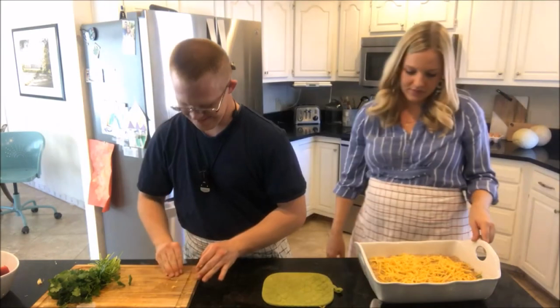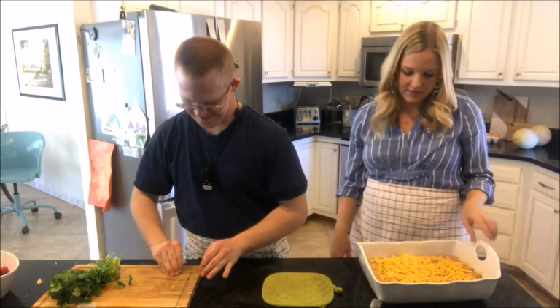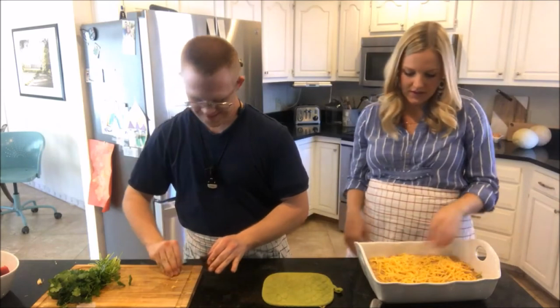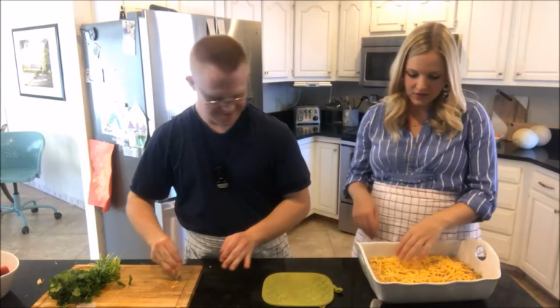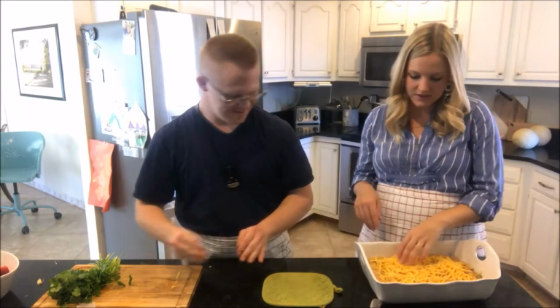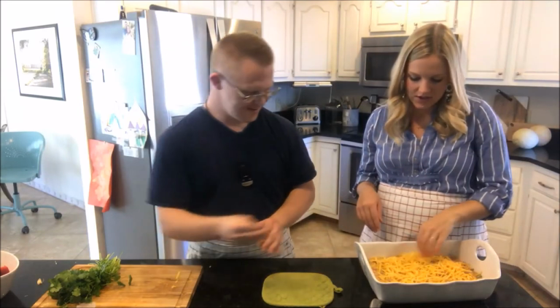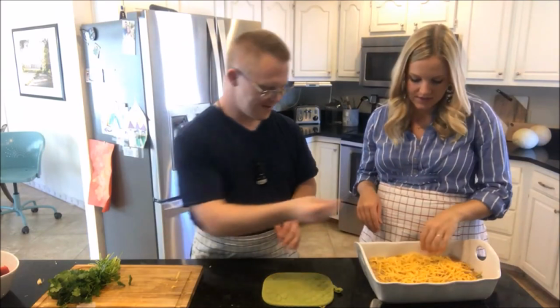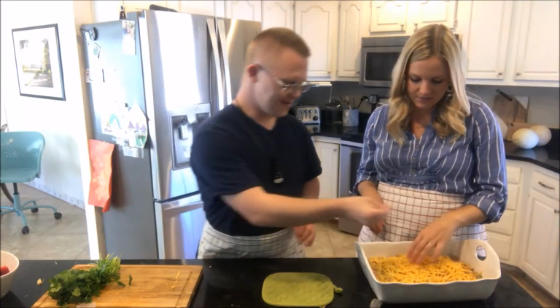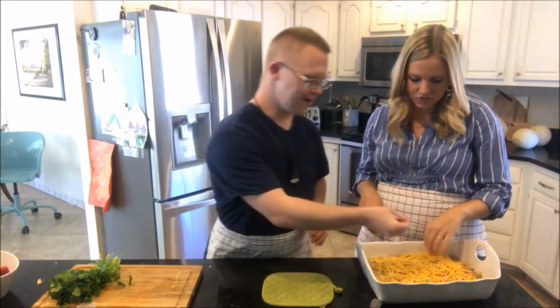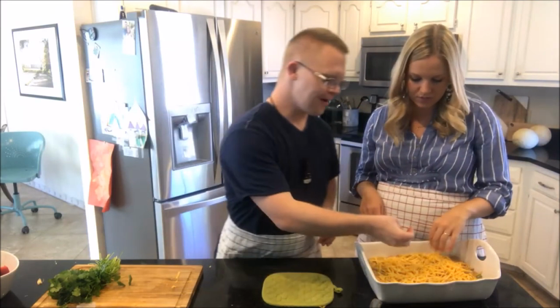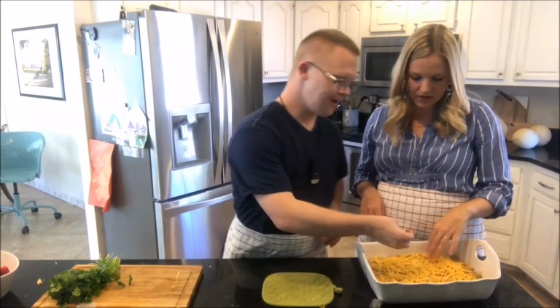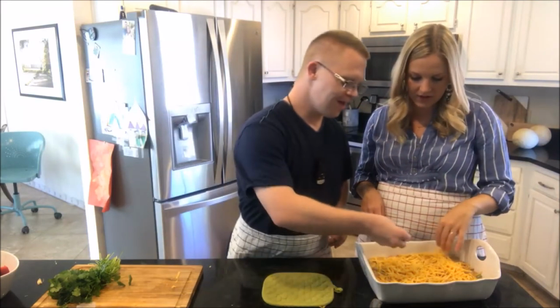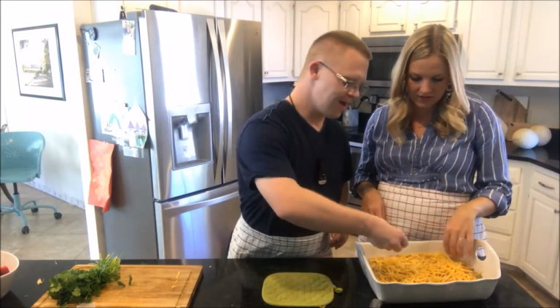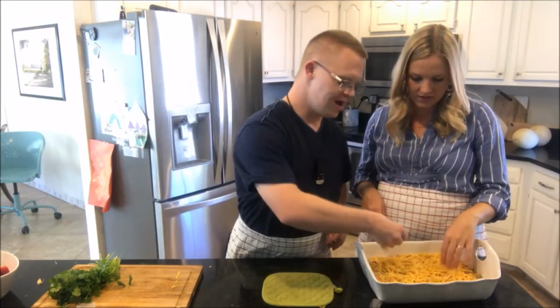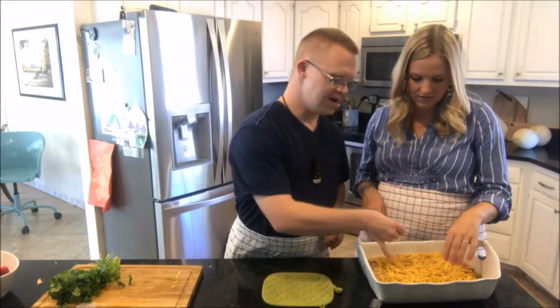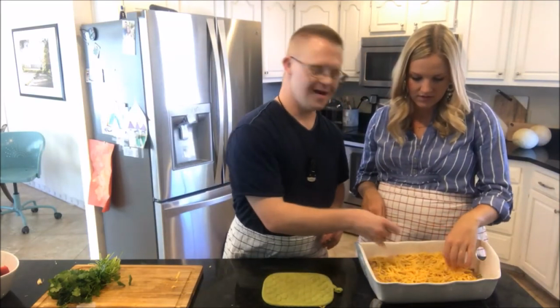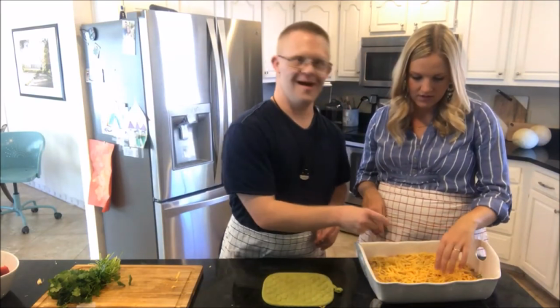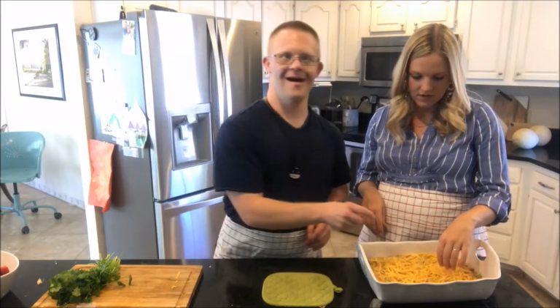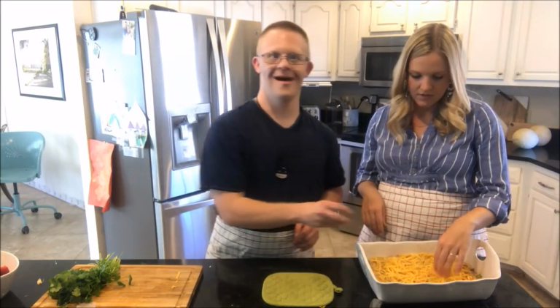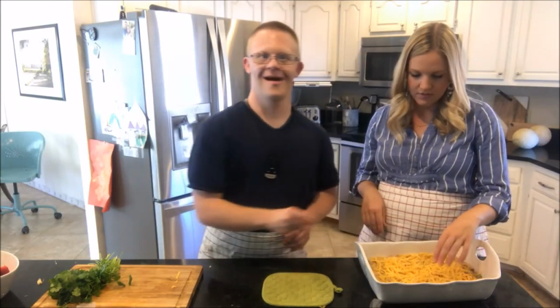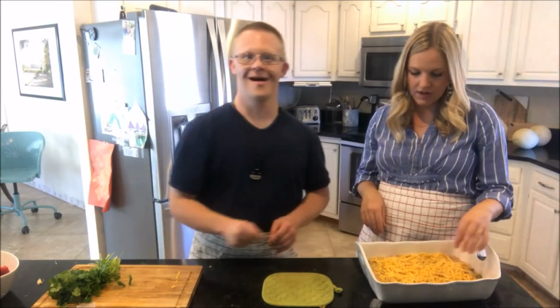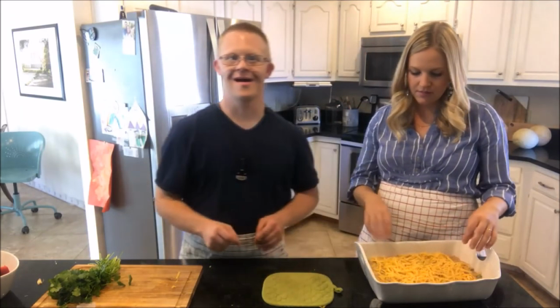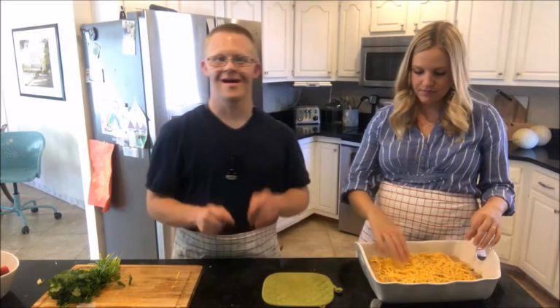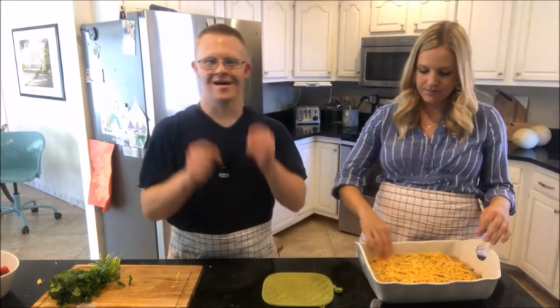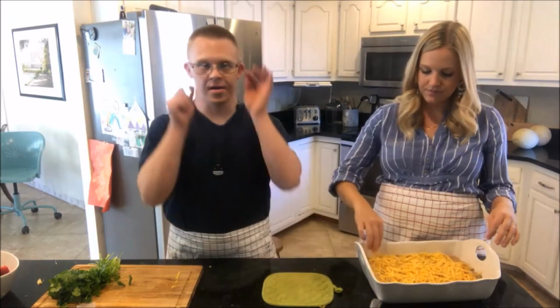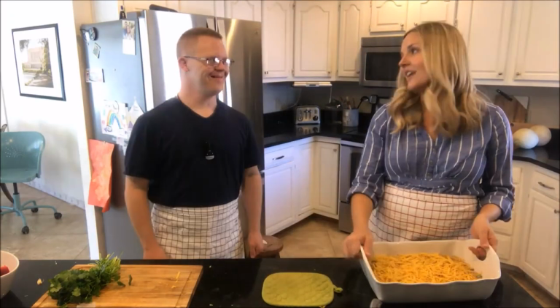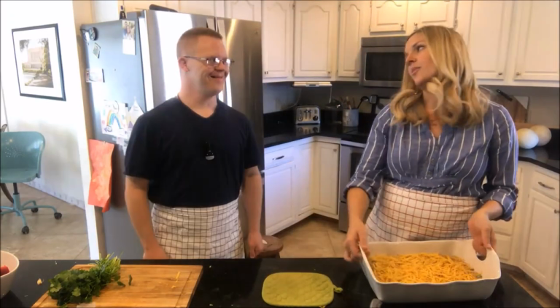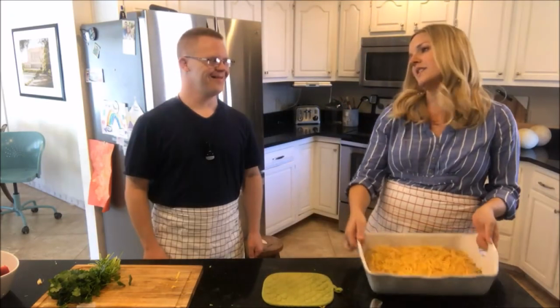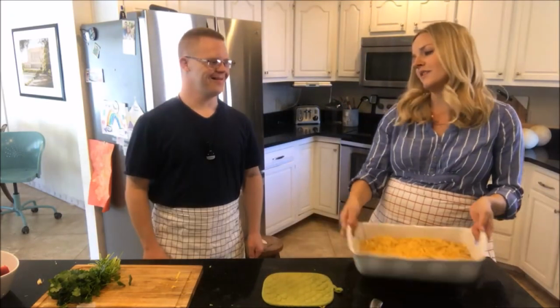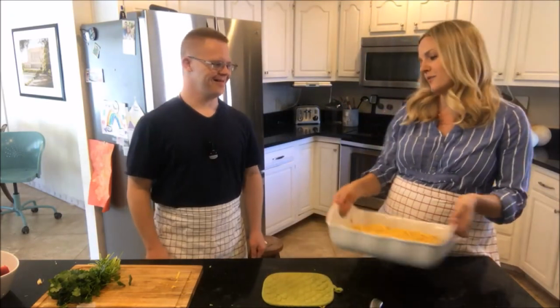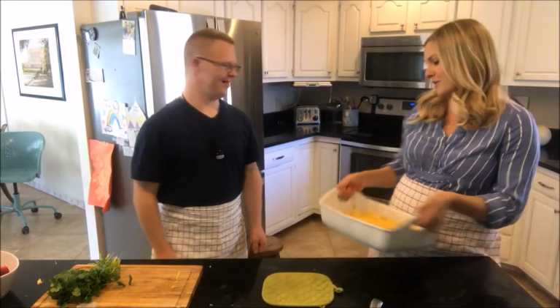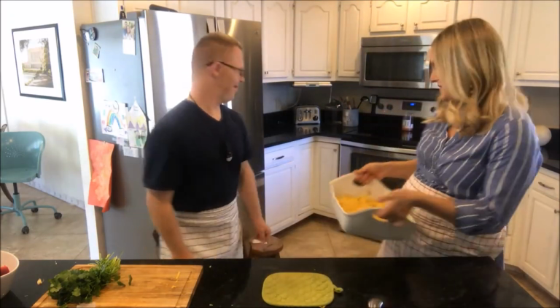Okay, that looks good. Should we put it in the oven? Mm-hmm. Okay, alright, open the oven for me.